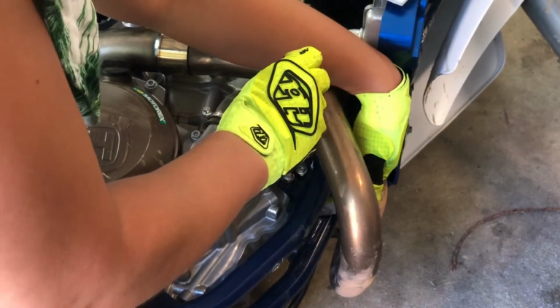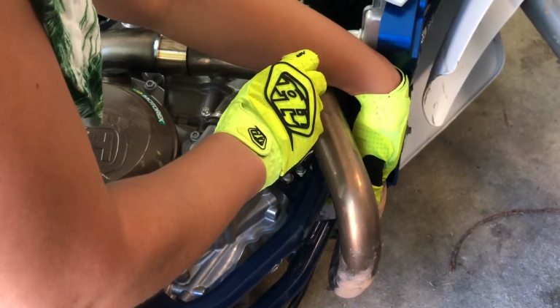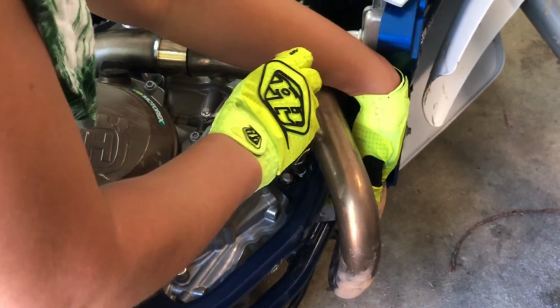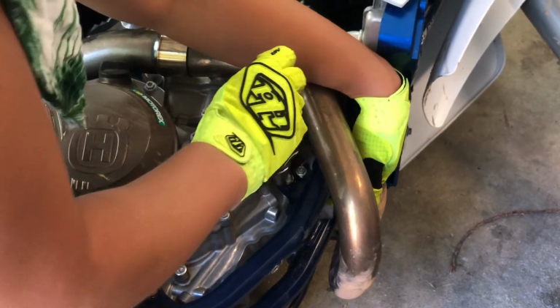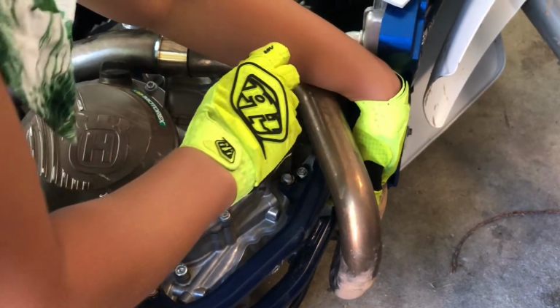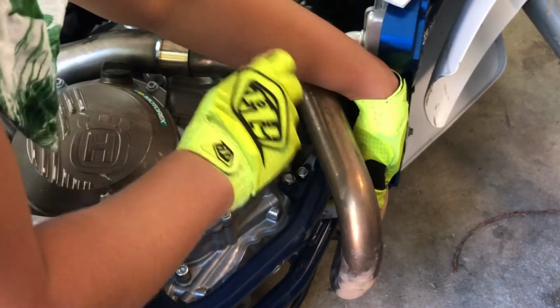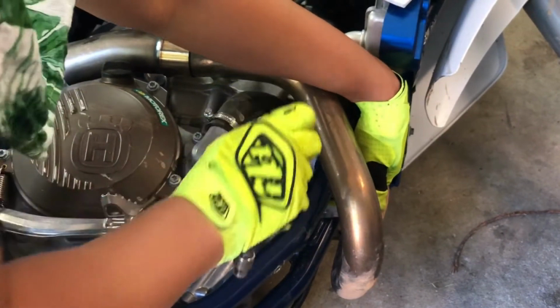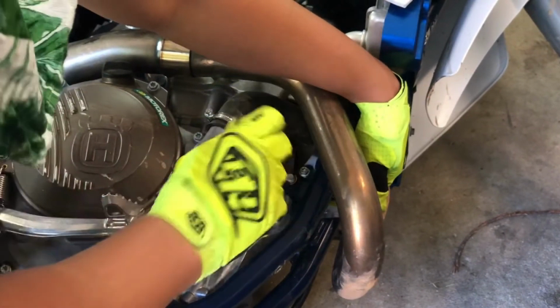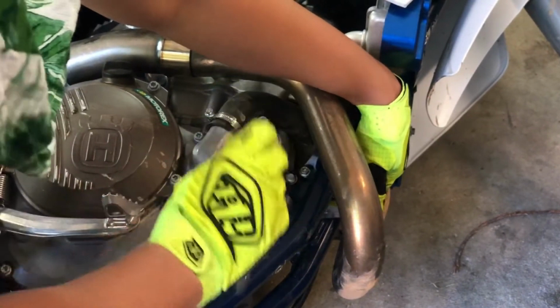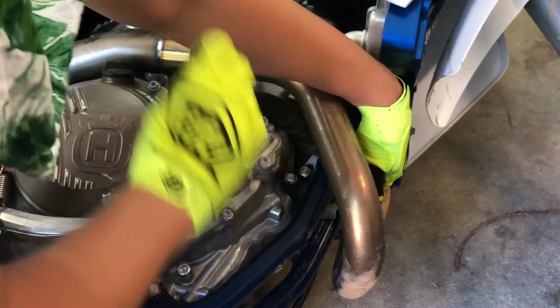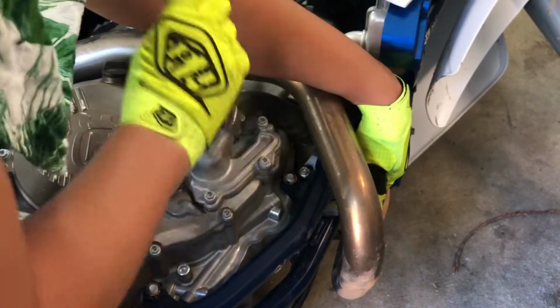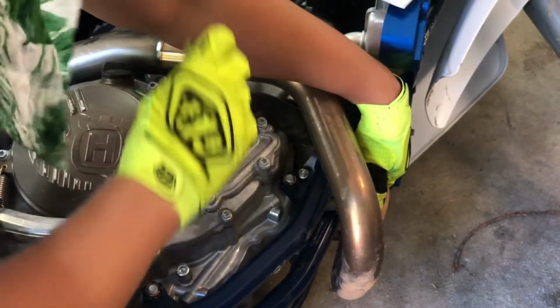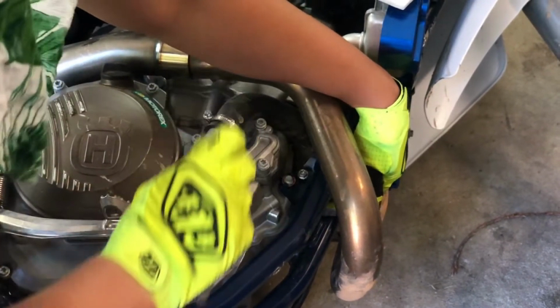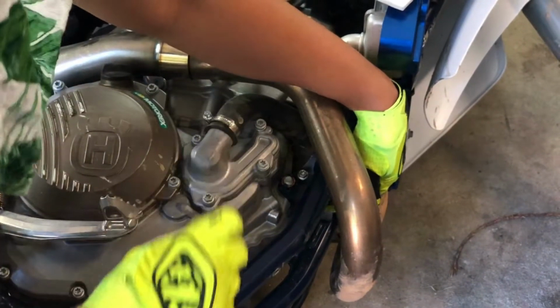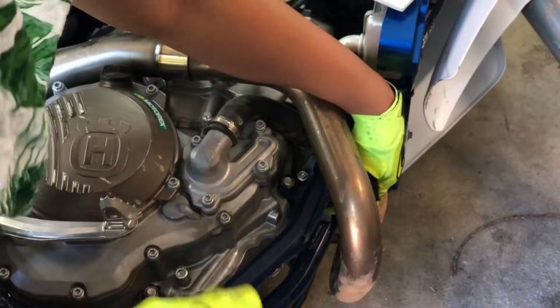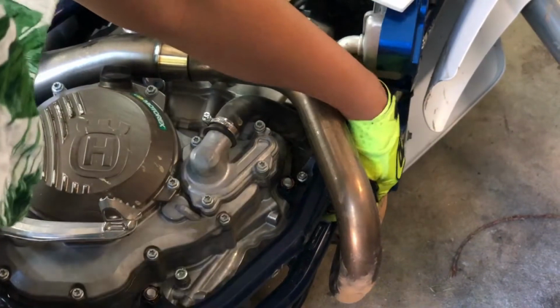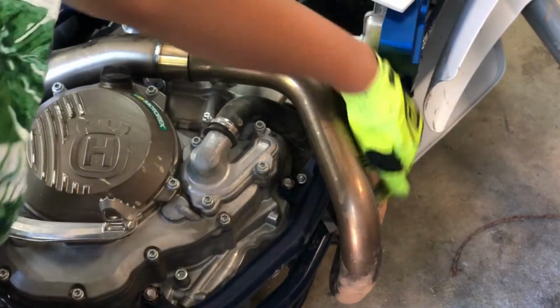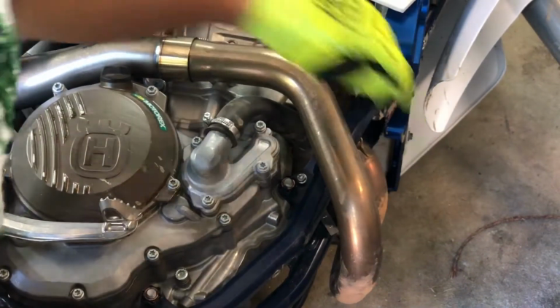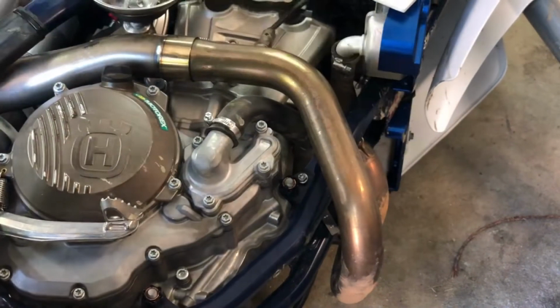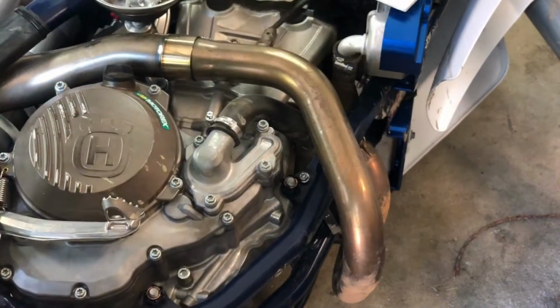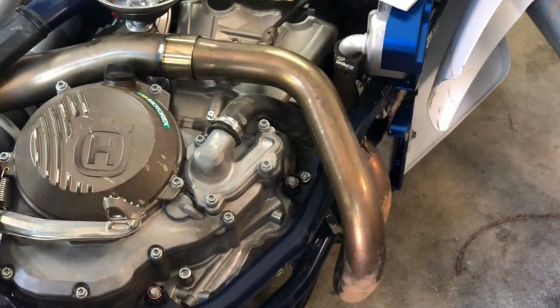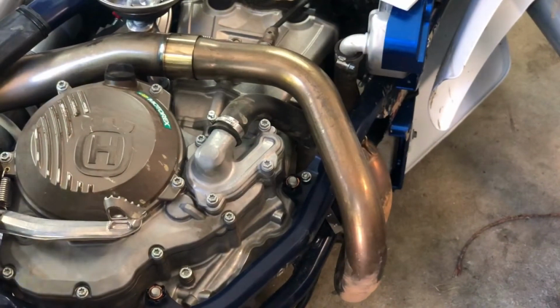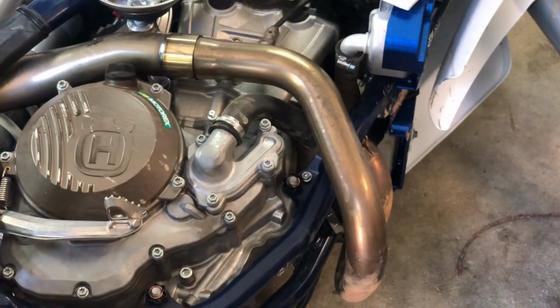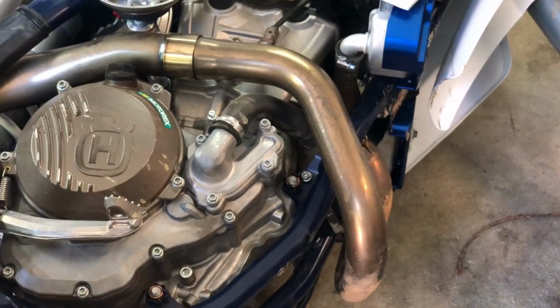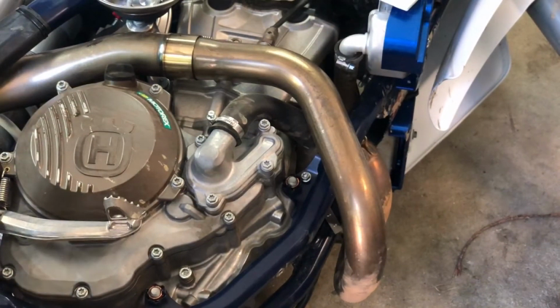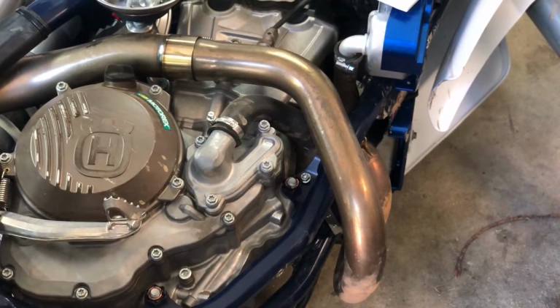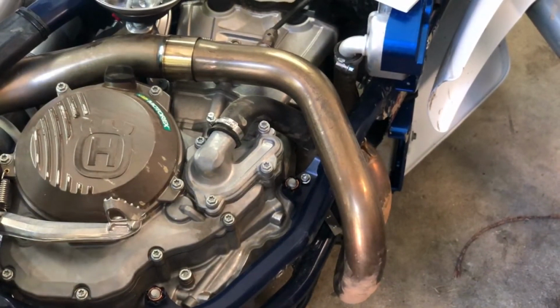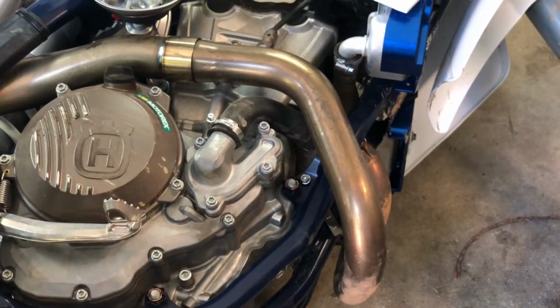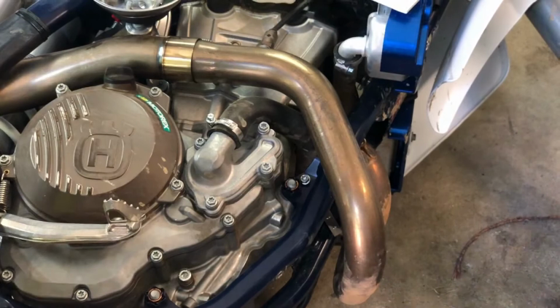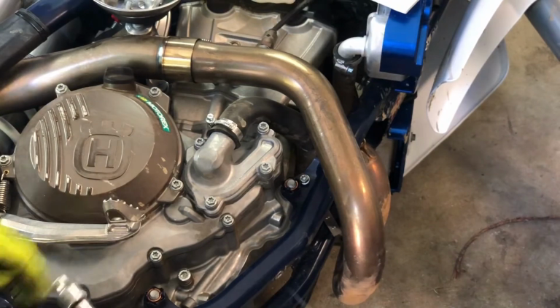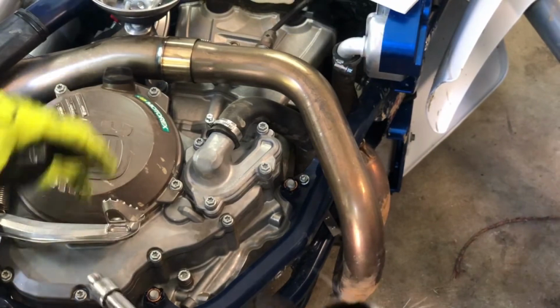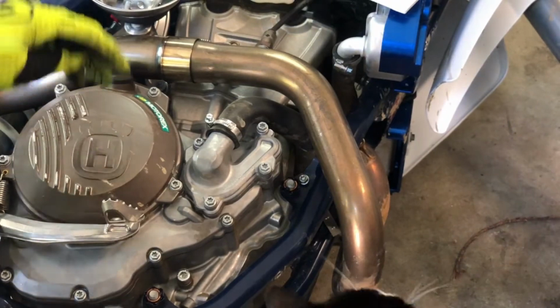I don't need to tighten these down yet because we're gonna have to move it a little to get the back end.